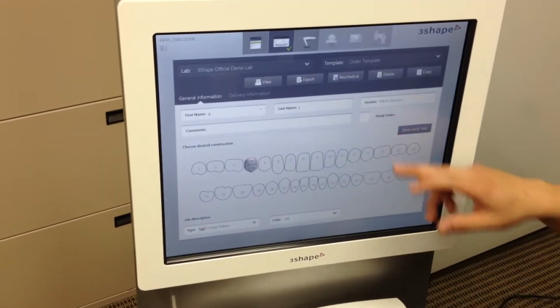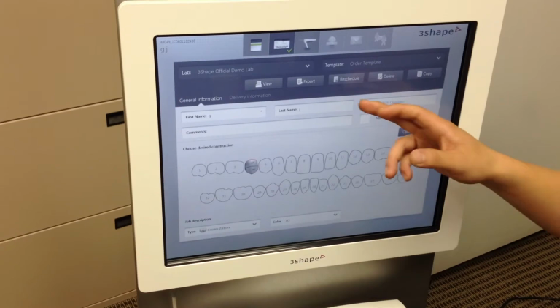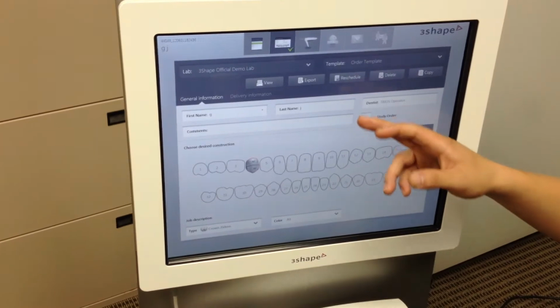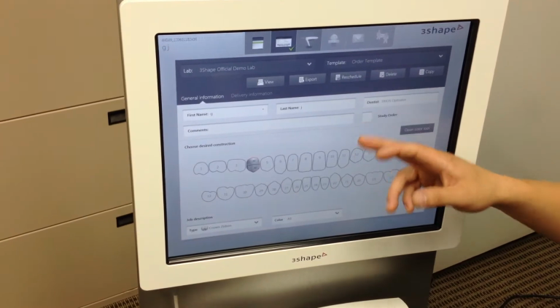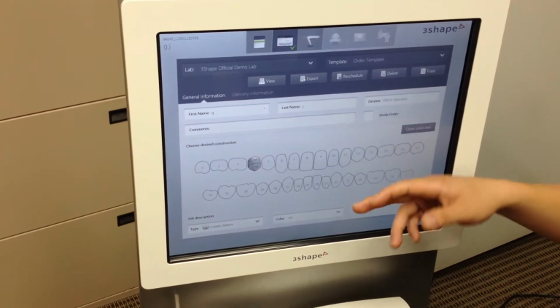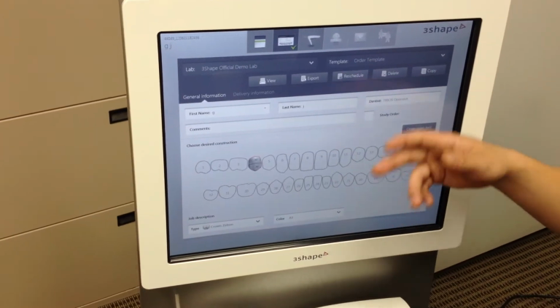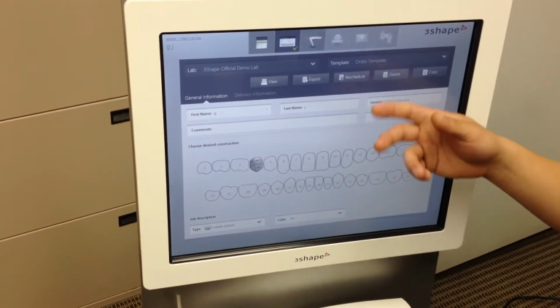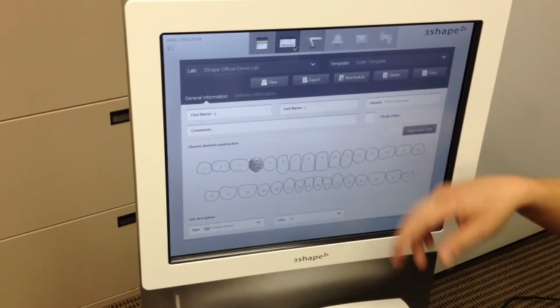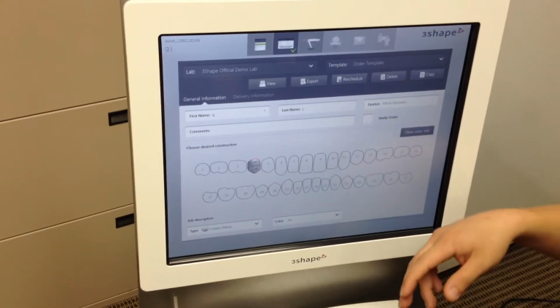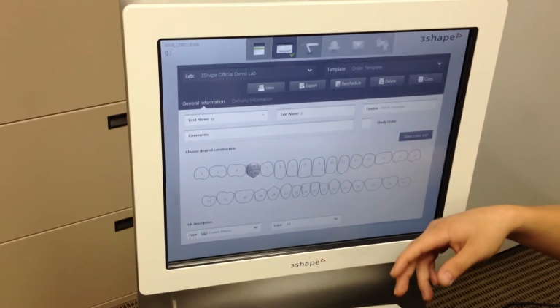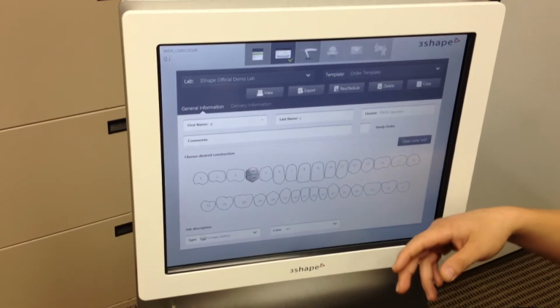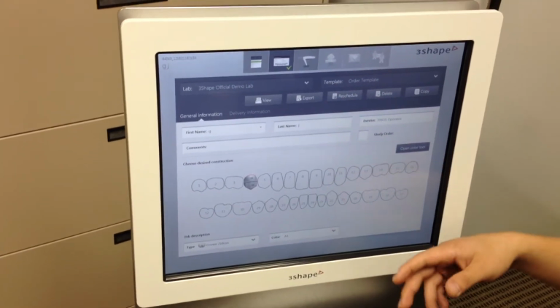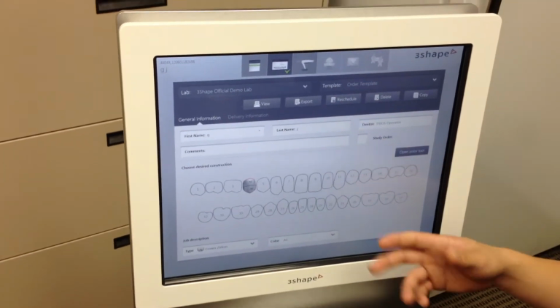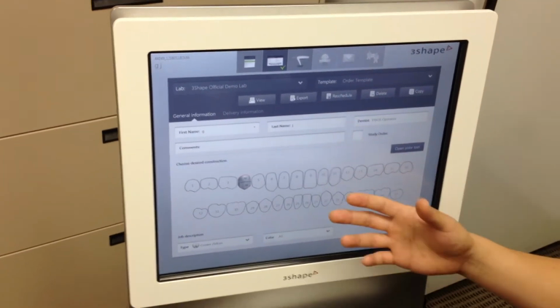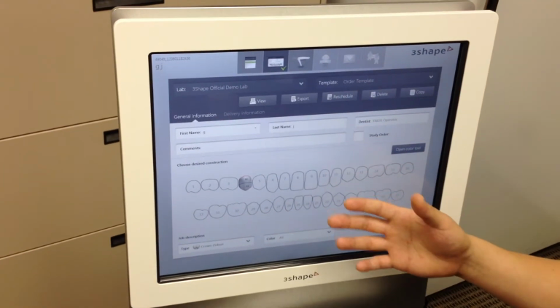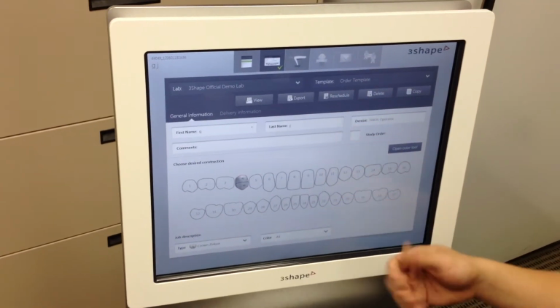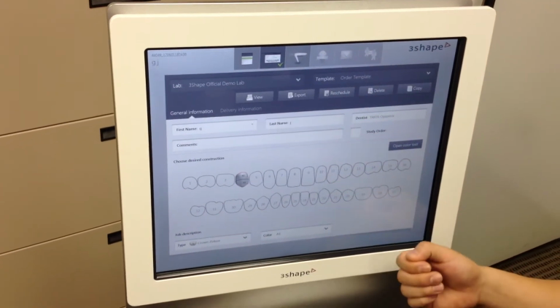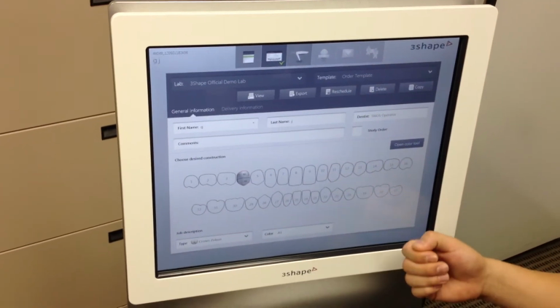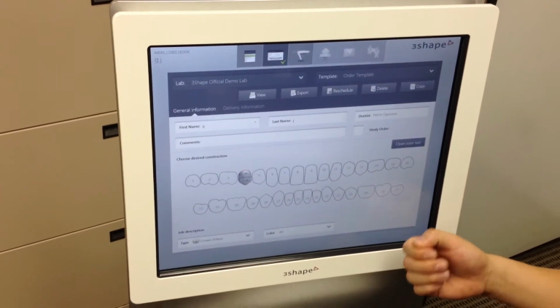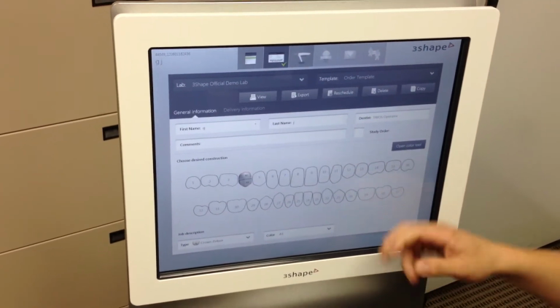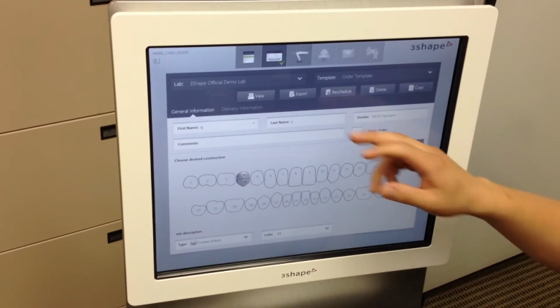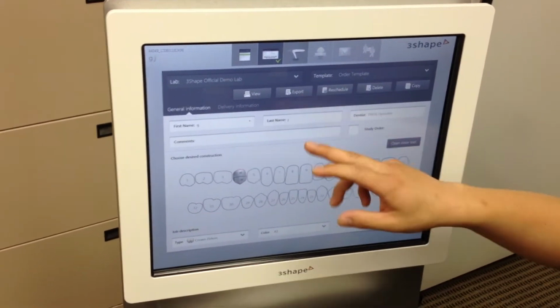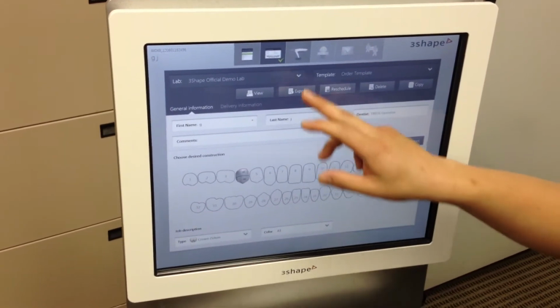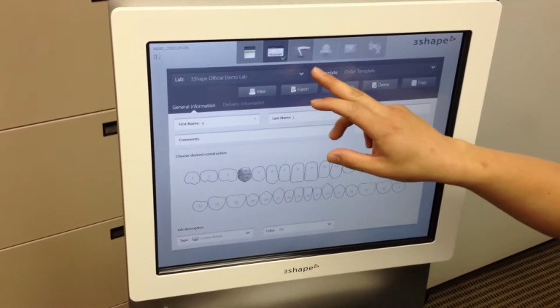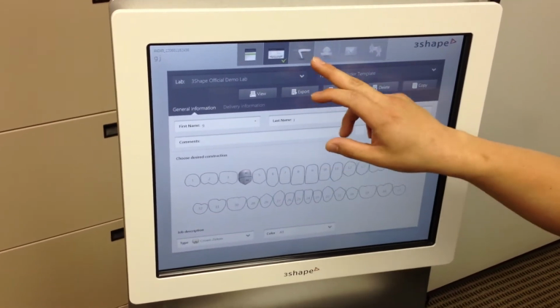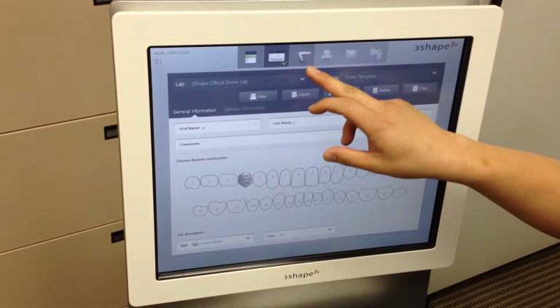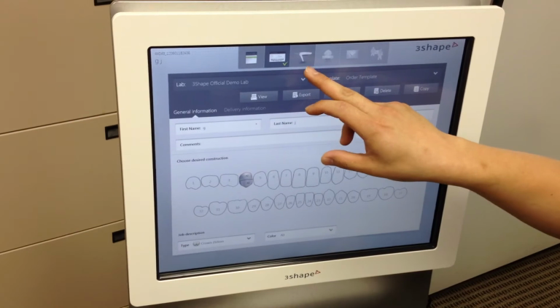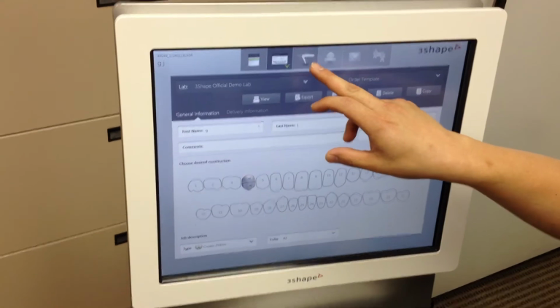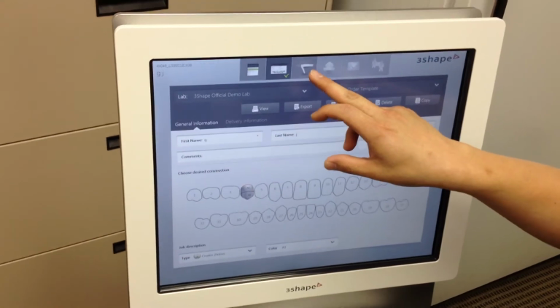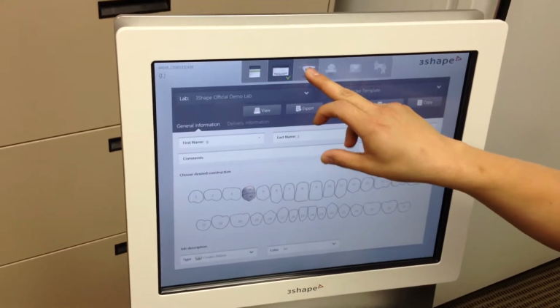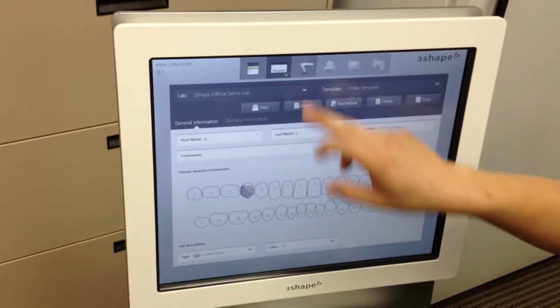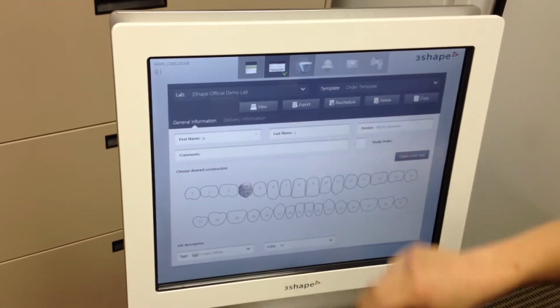After that, I can start my scanning process or I can just save the appointment. In this case, I'm just going to go ahead and scan it in.